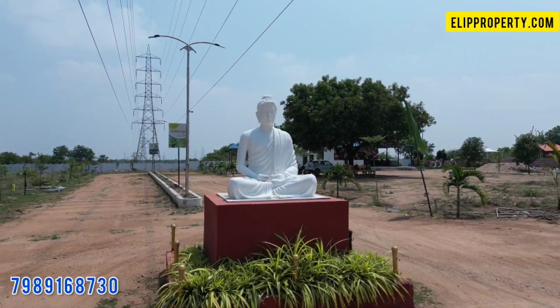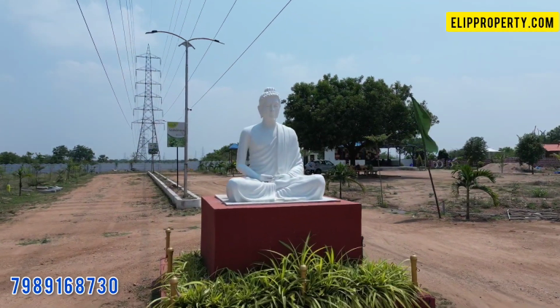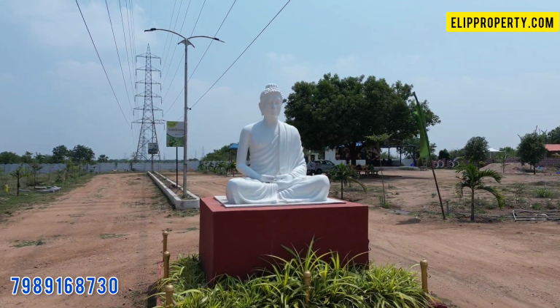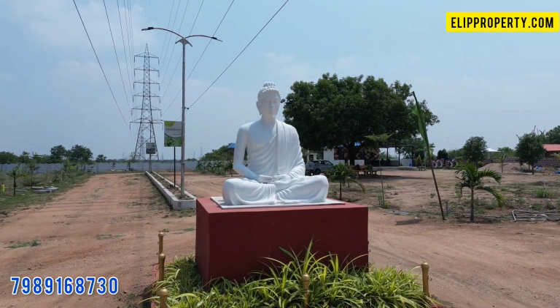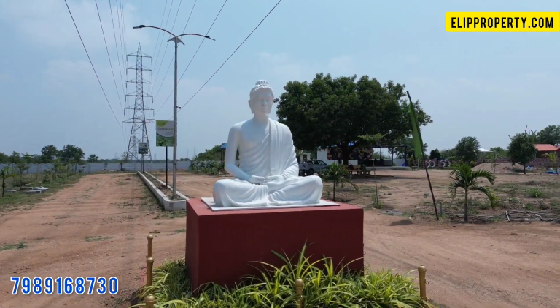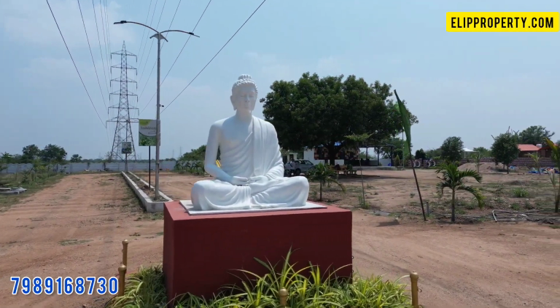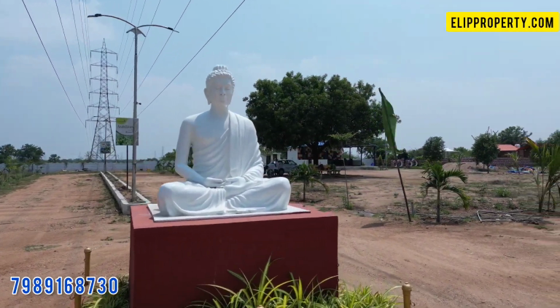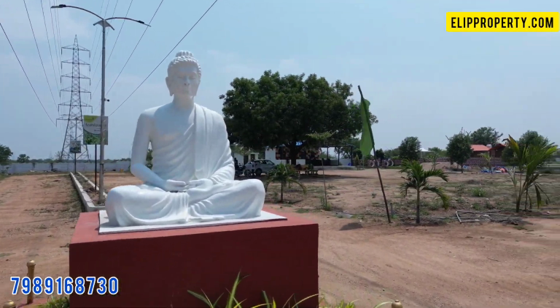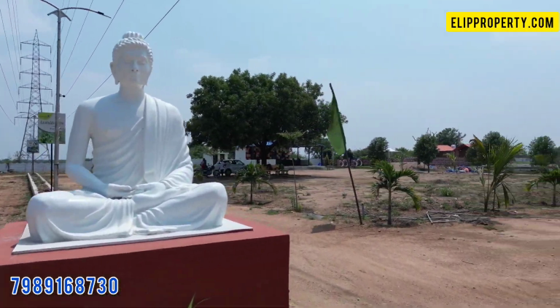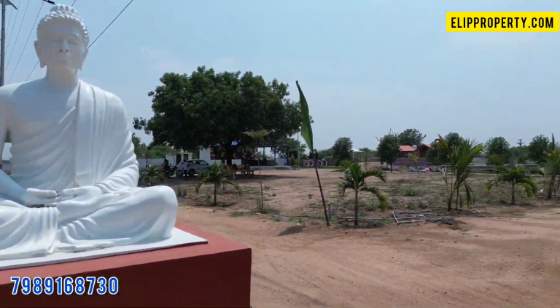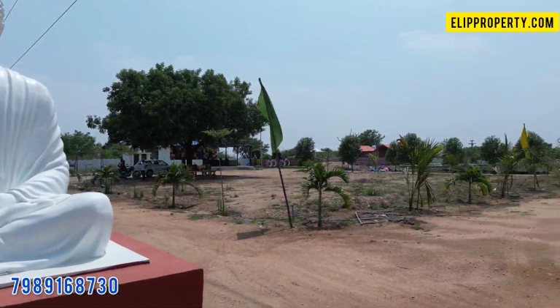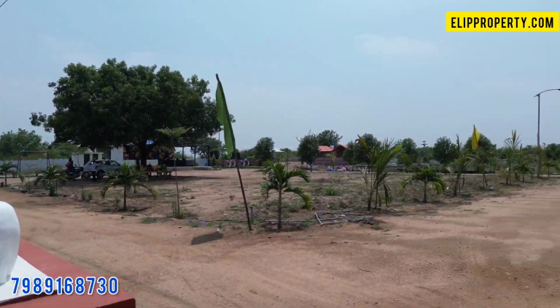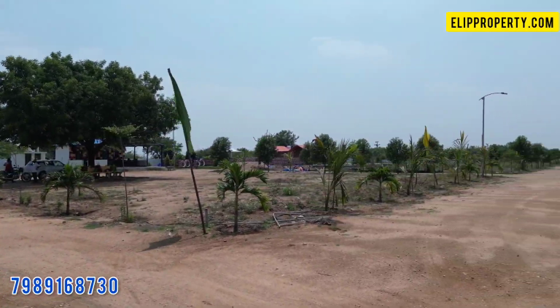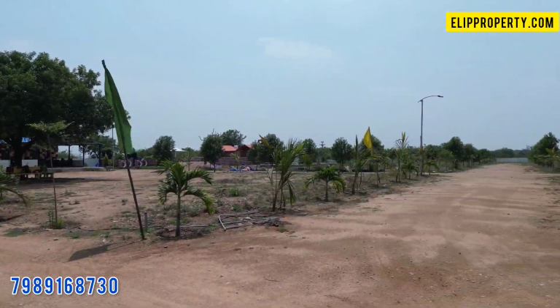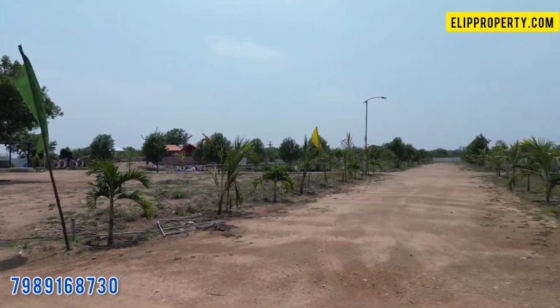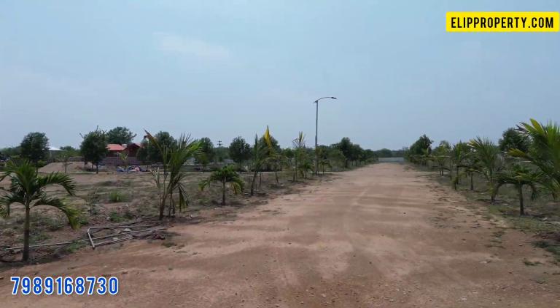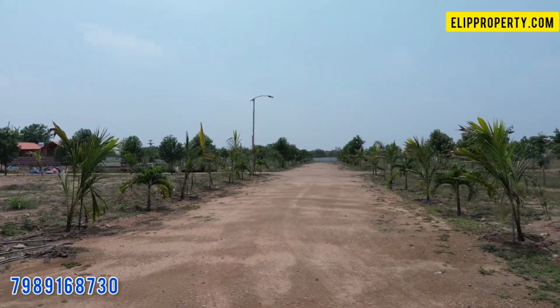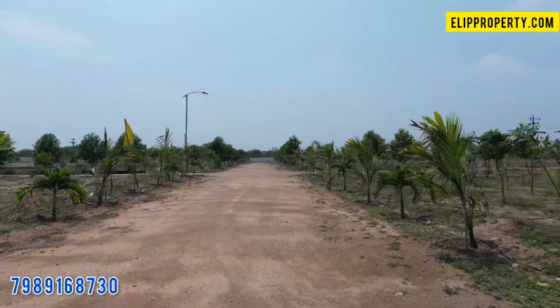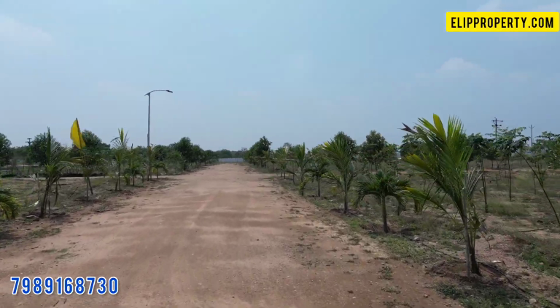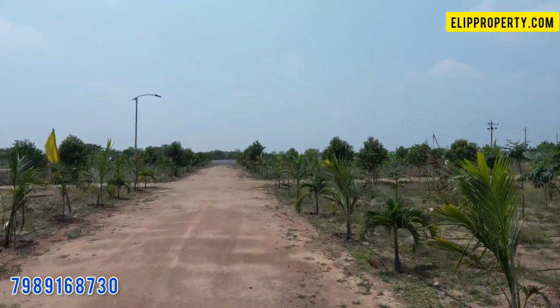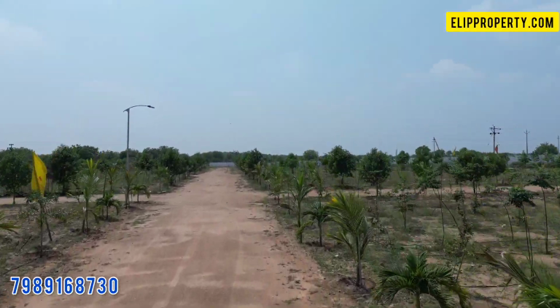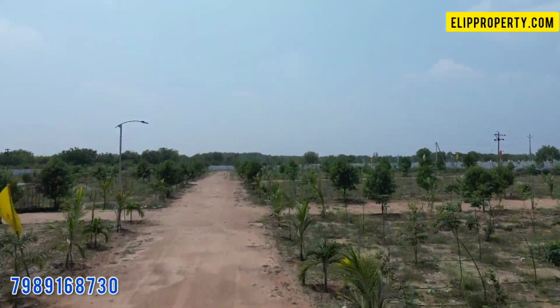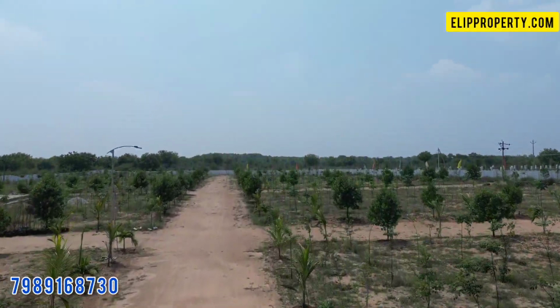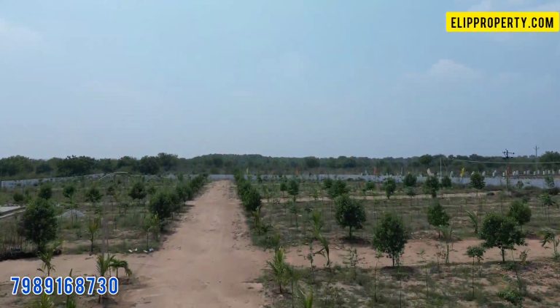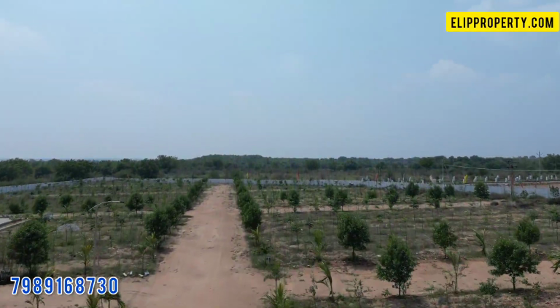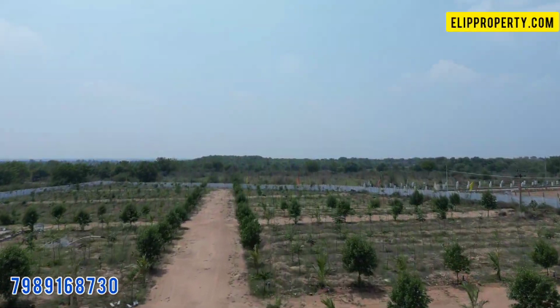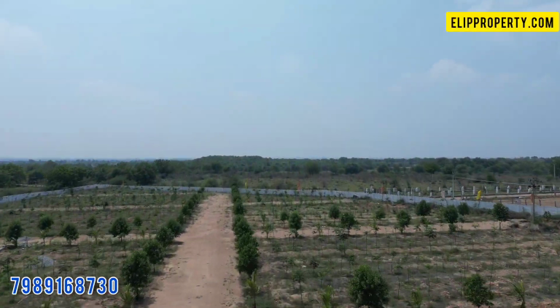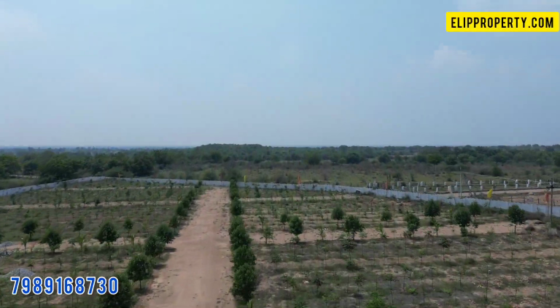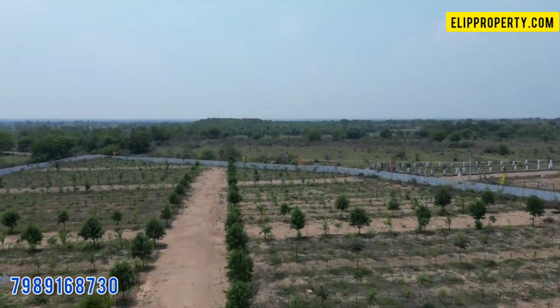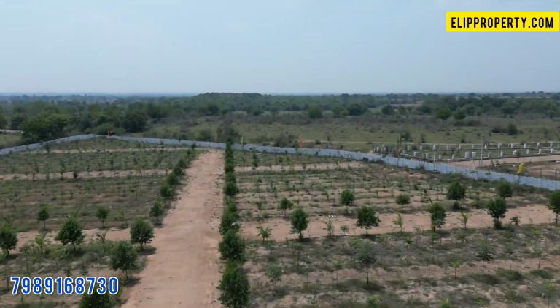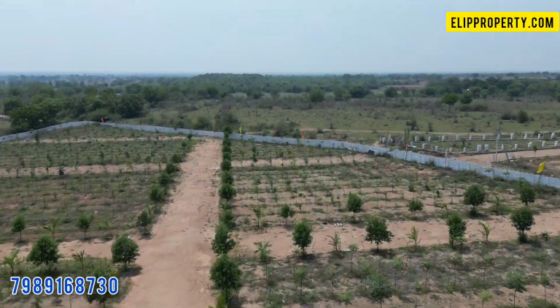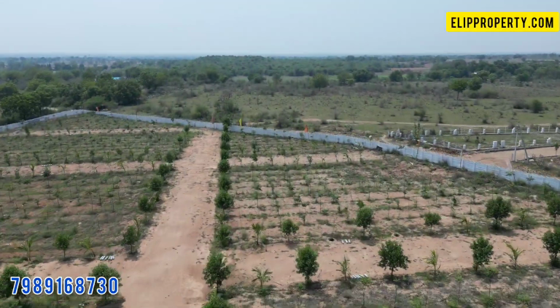Hello friends, welcome to Hello Property. Friends, we are here to go to the location of the Column Park Village.